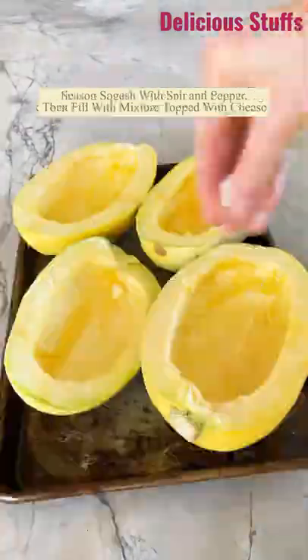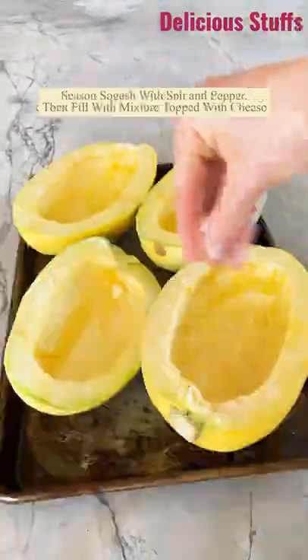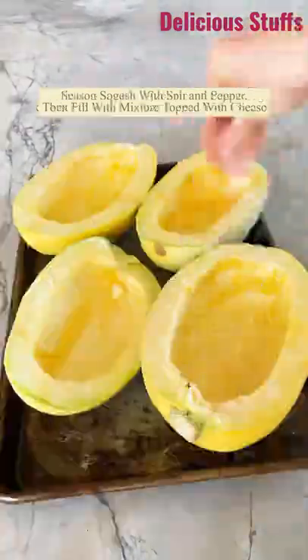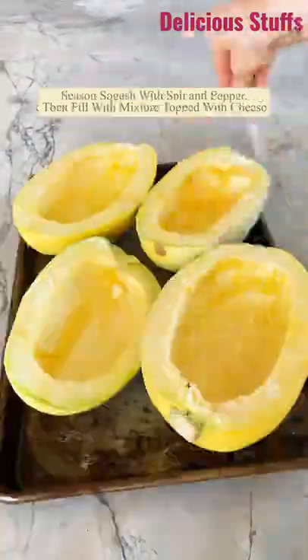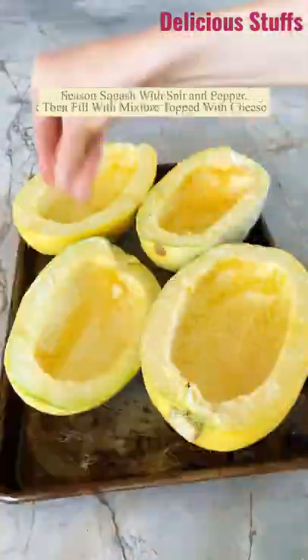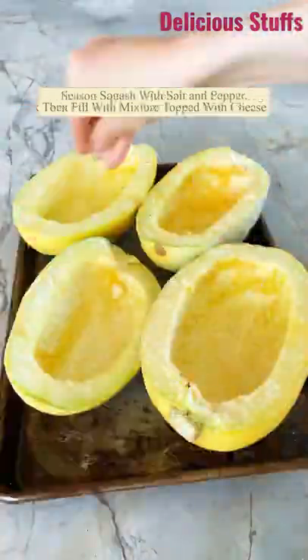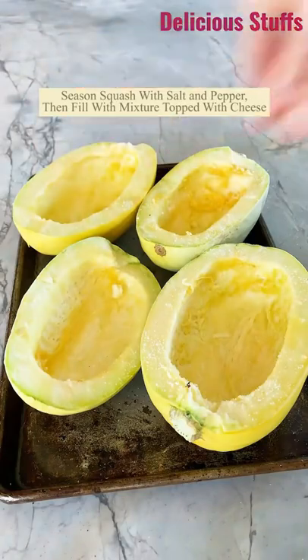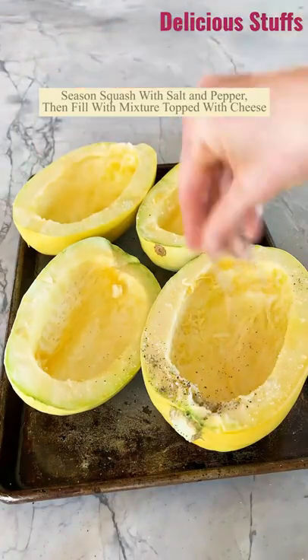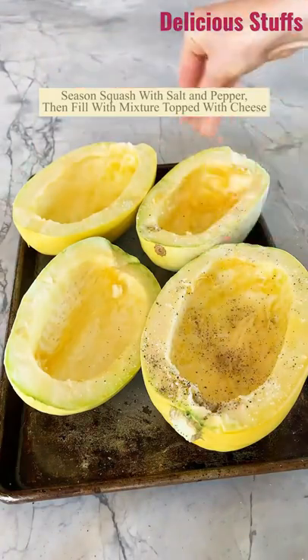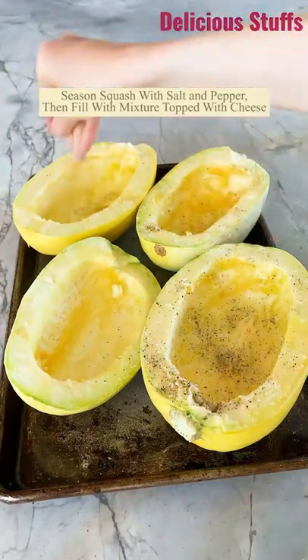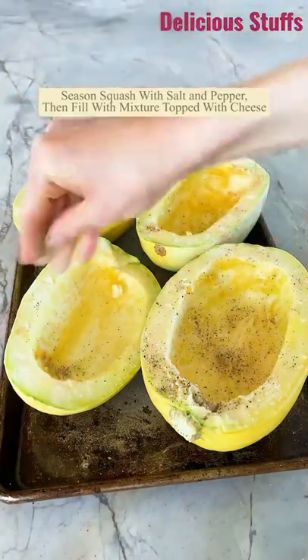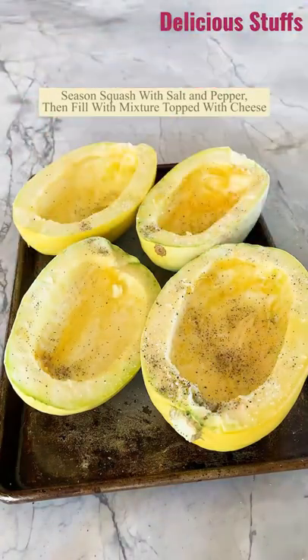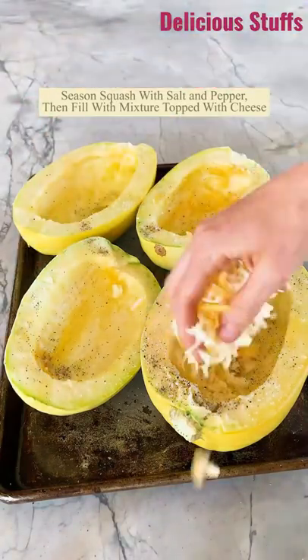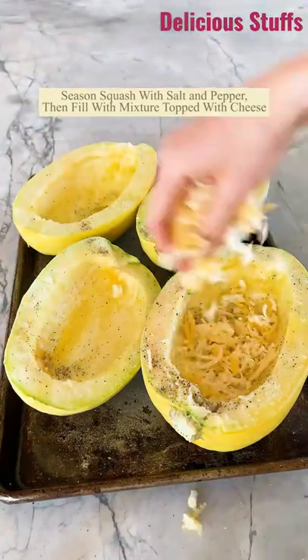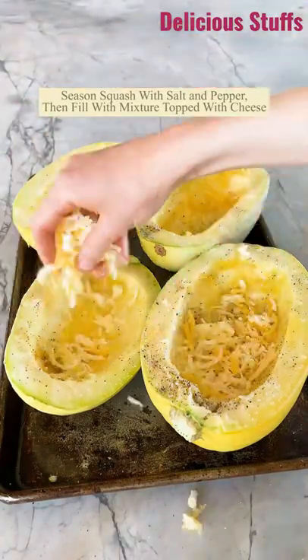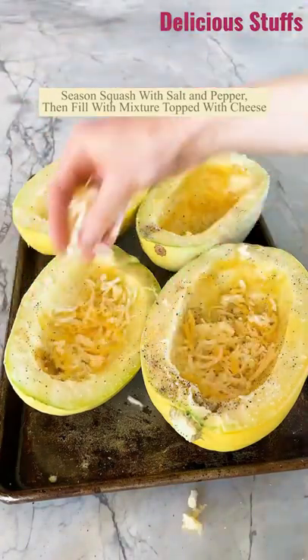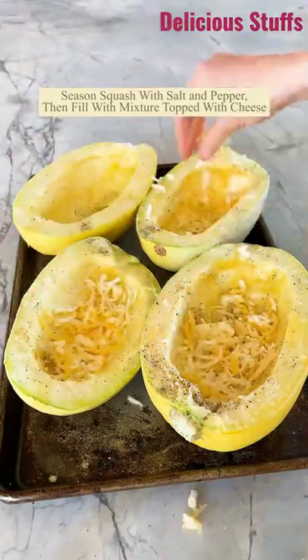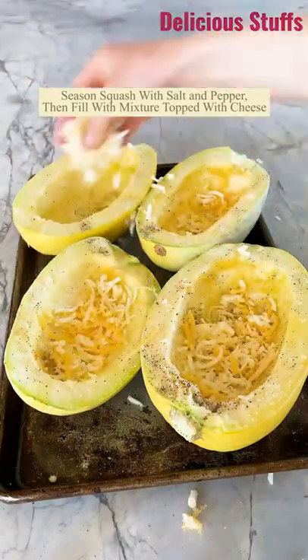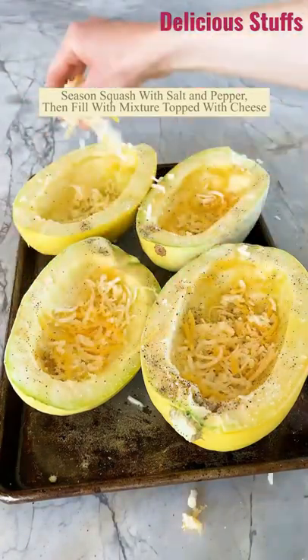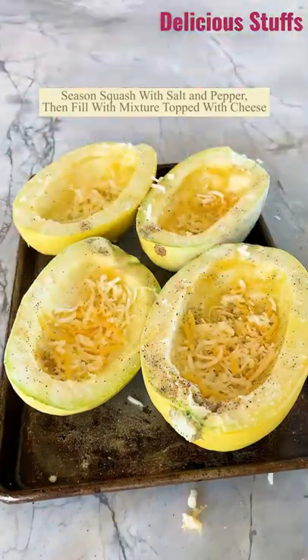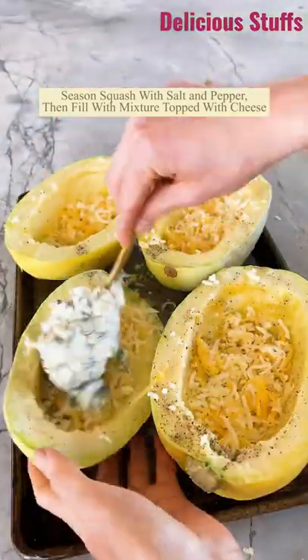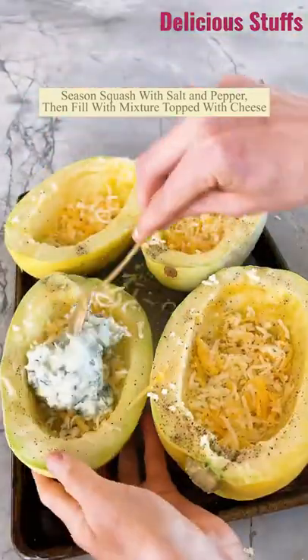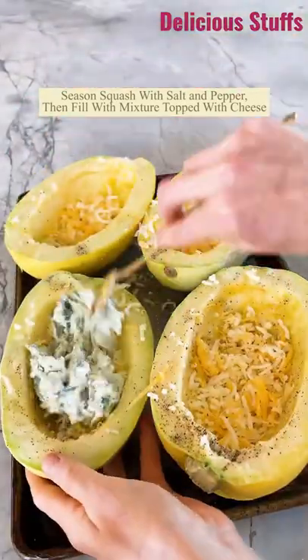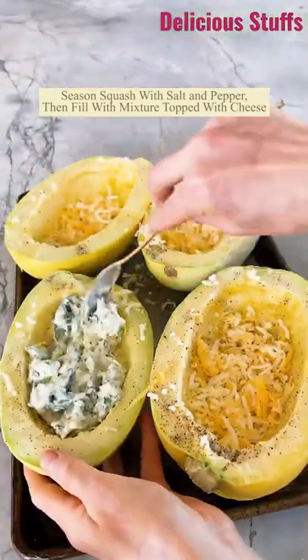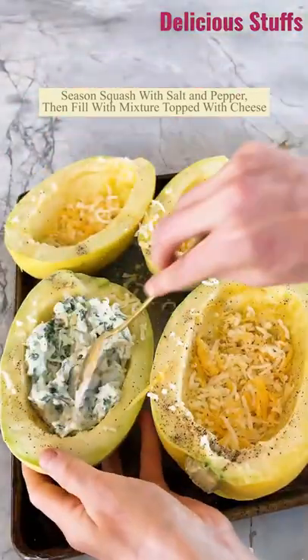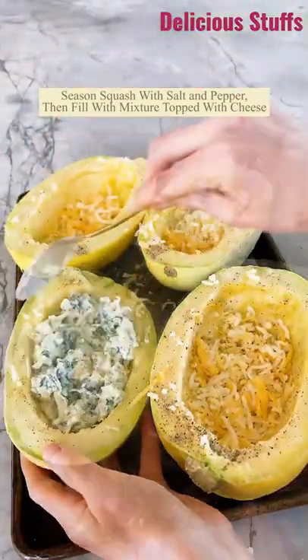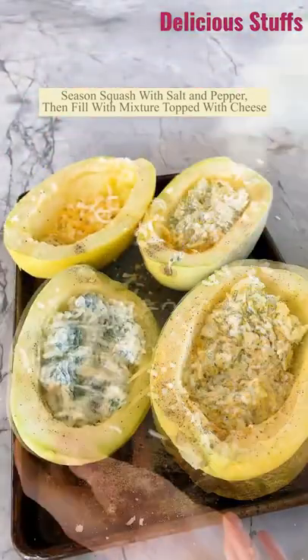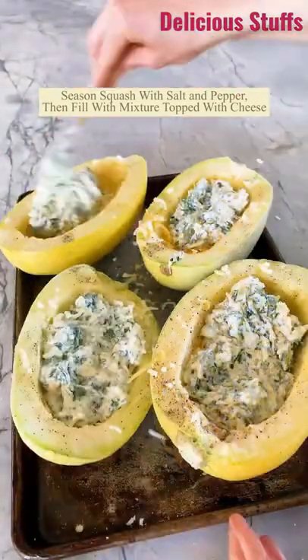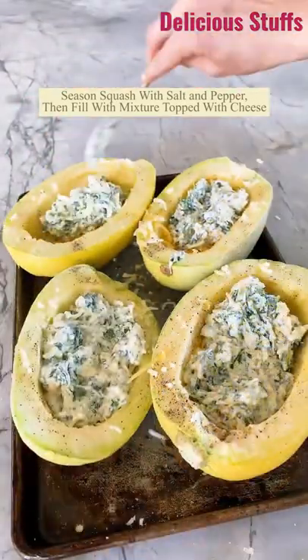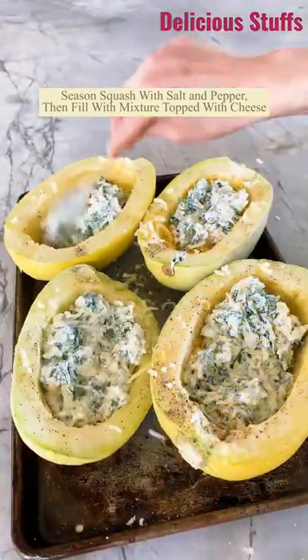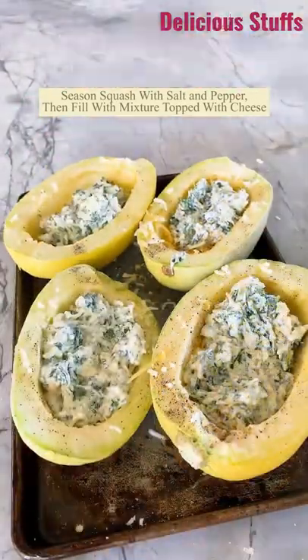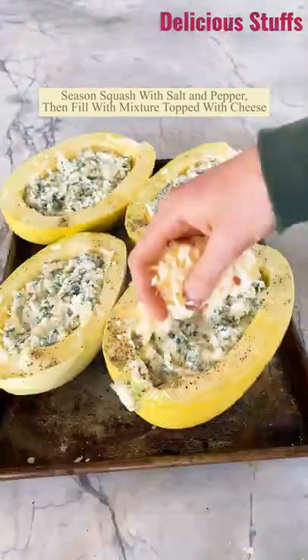Season up the spaghetti squash with salt and pepper, and then all you do from here is stuff in that cheese mixture. Top with a little bit more cheese.